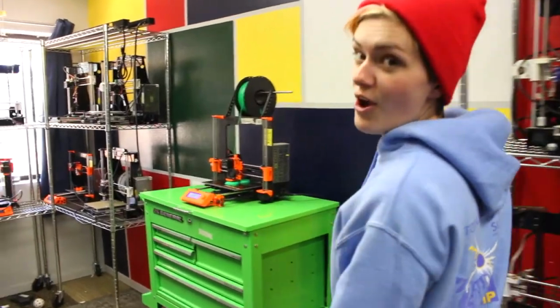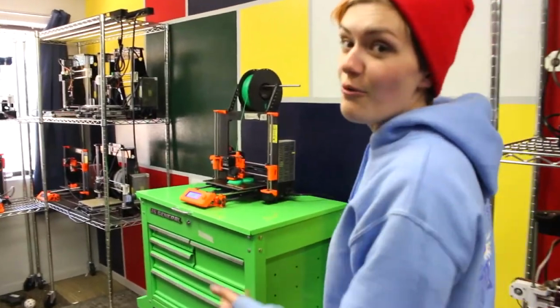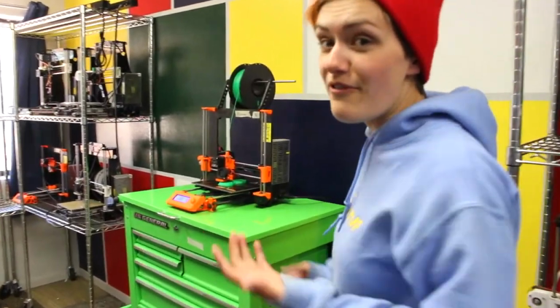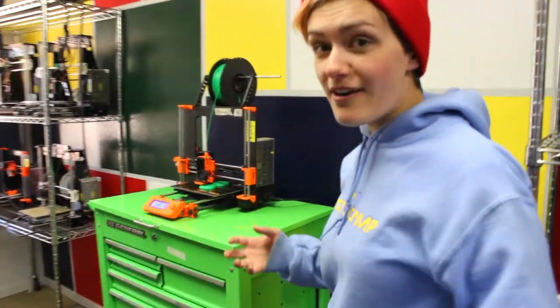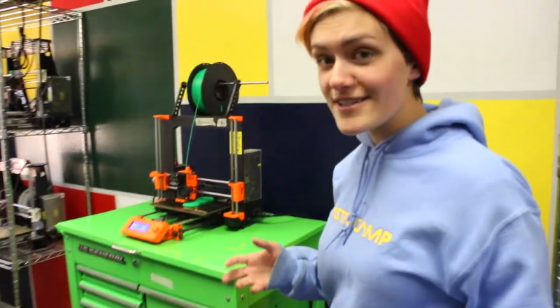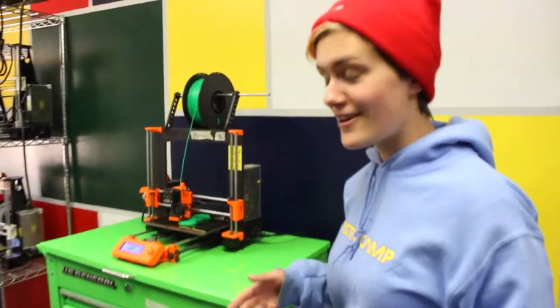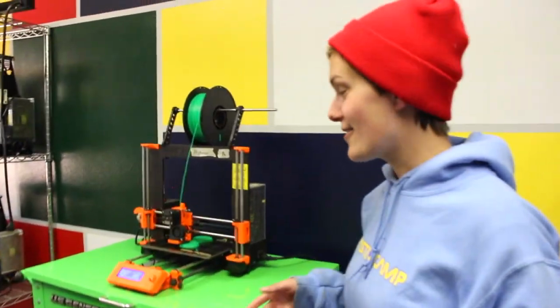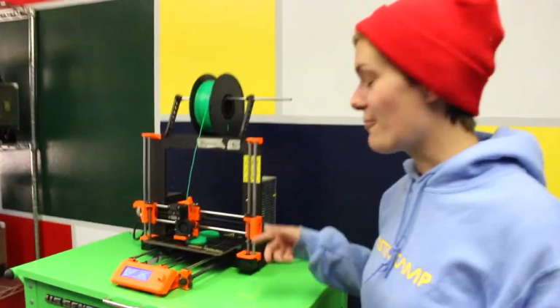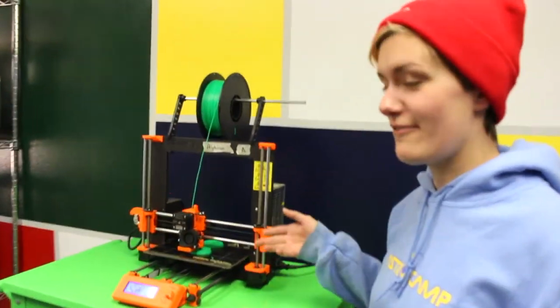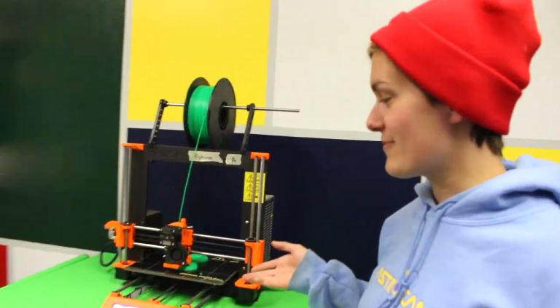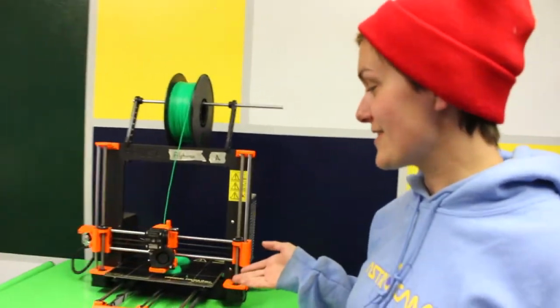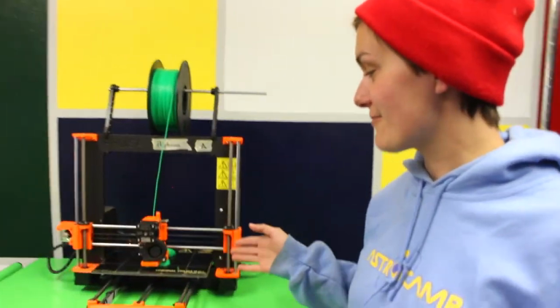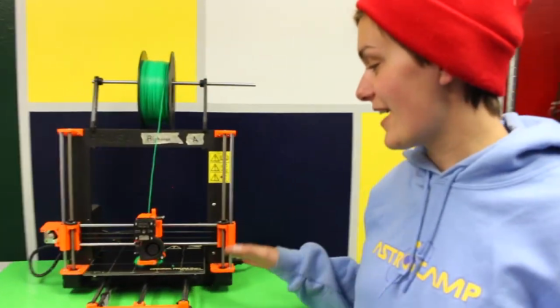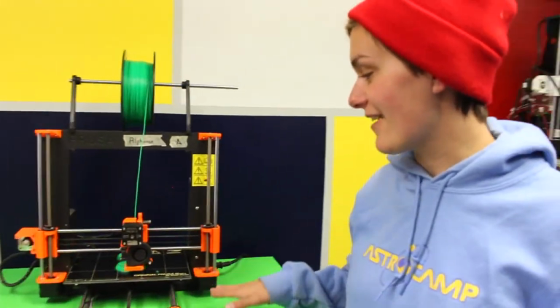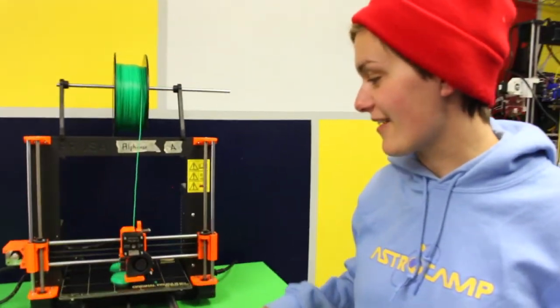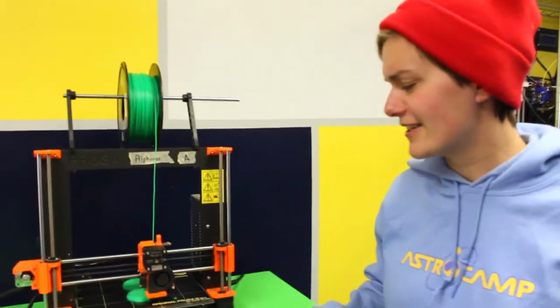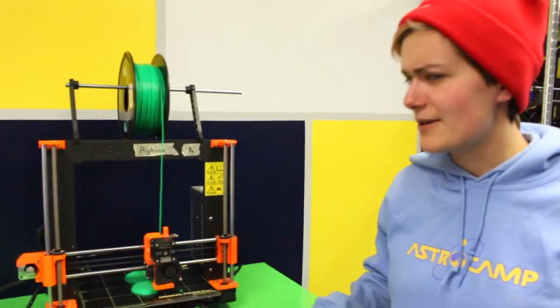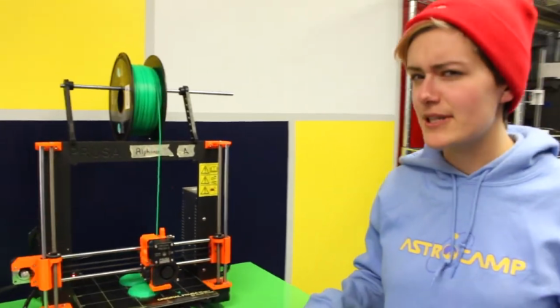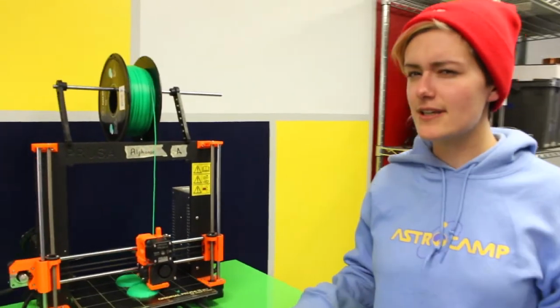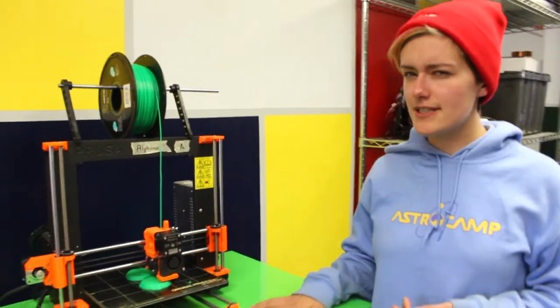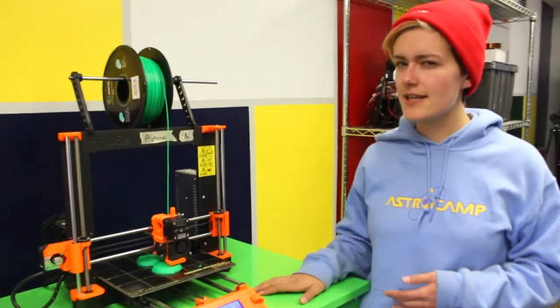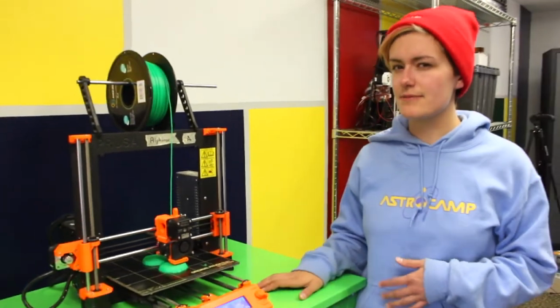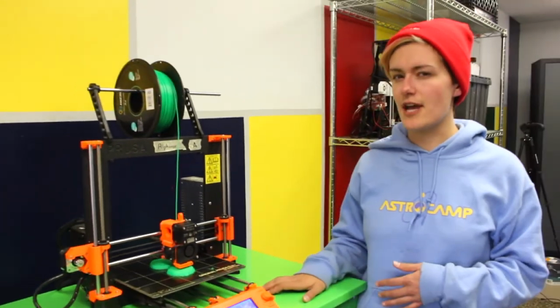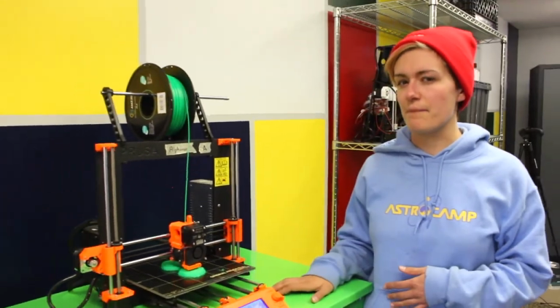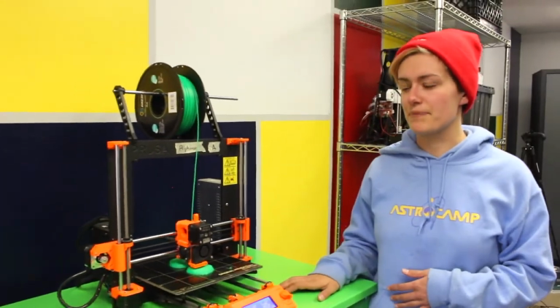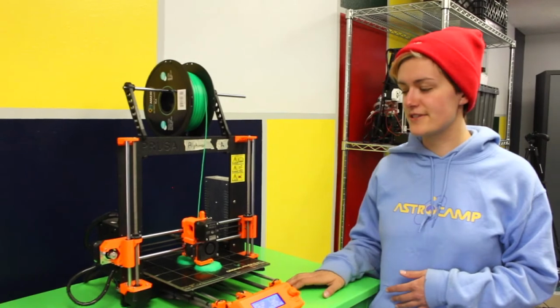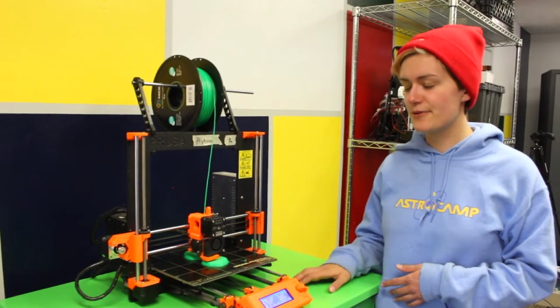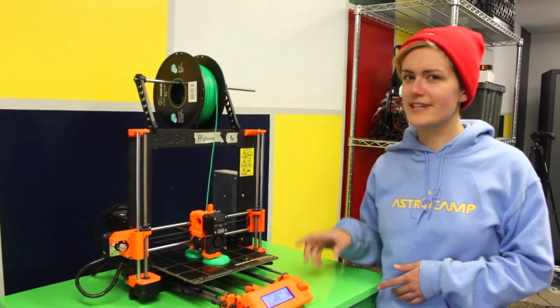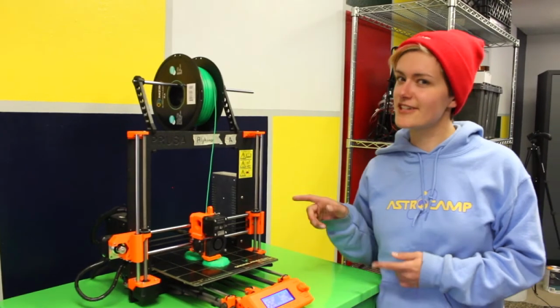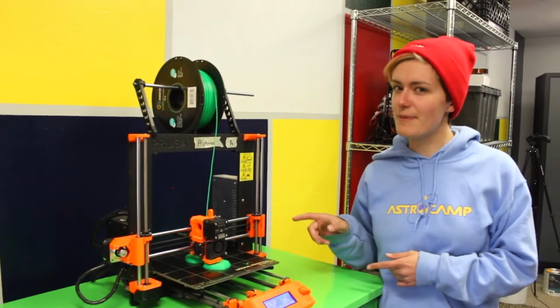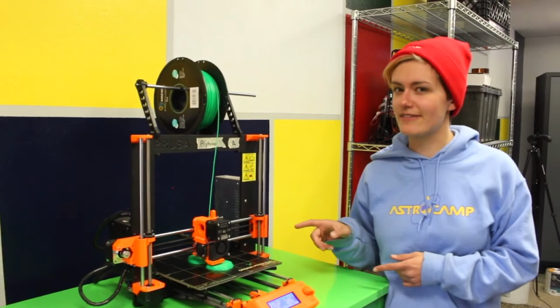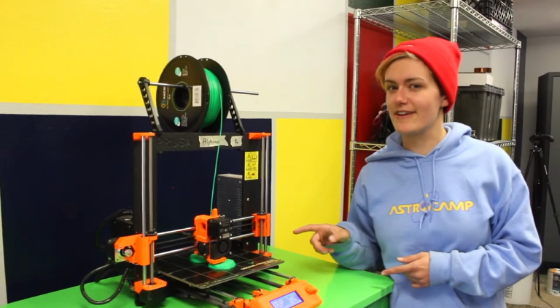We've already started one of our prints right here, but it's going to take some time, so let's check back later.